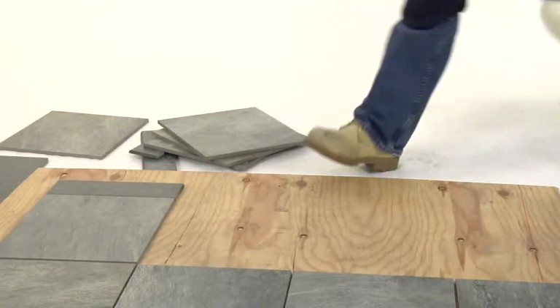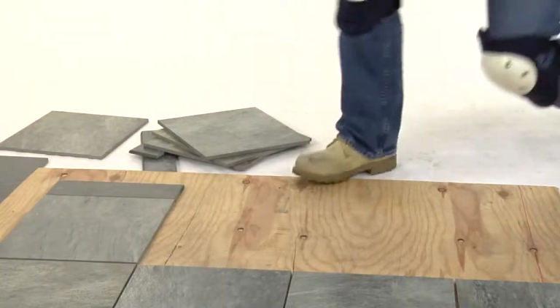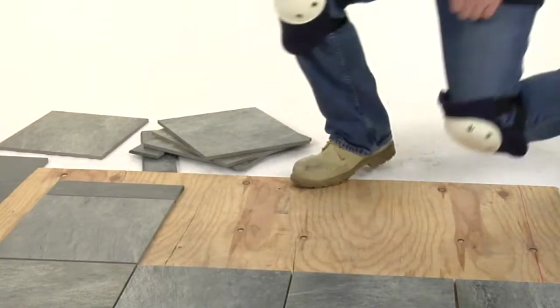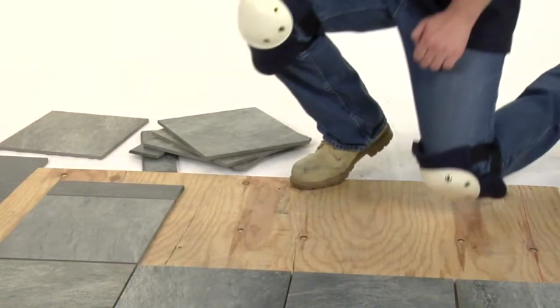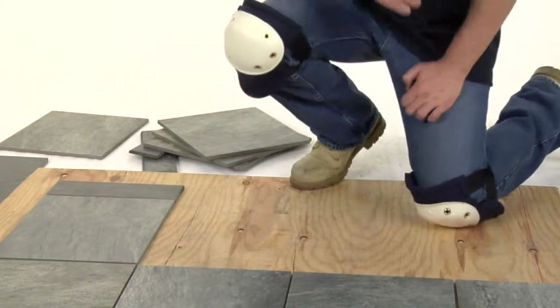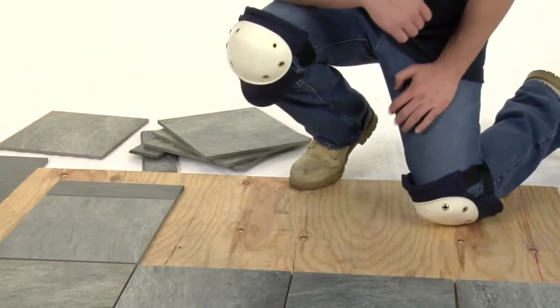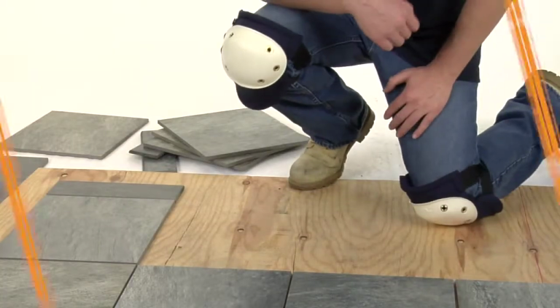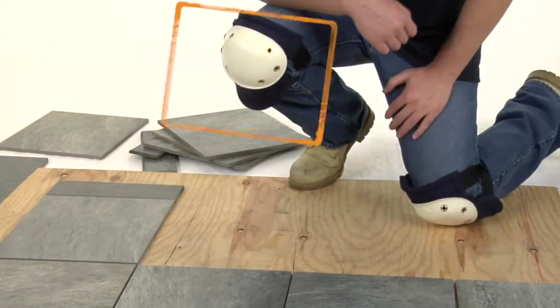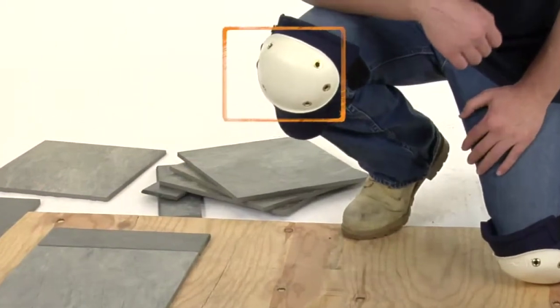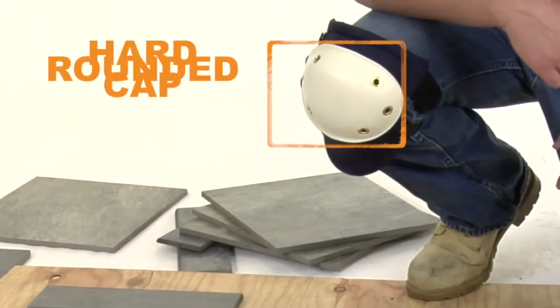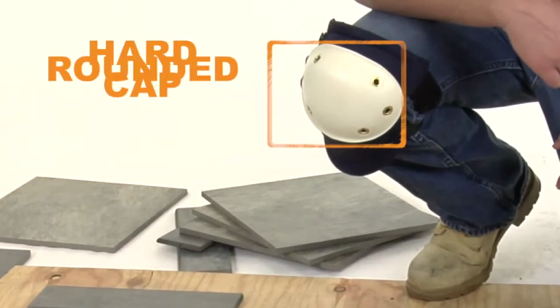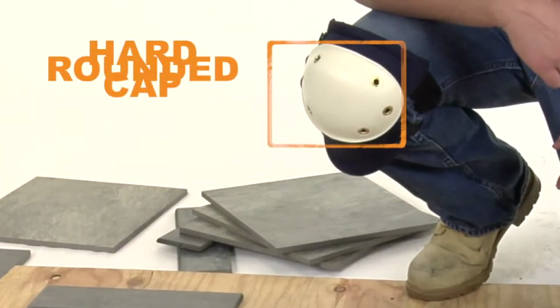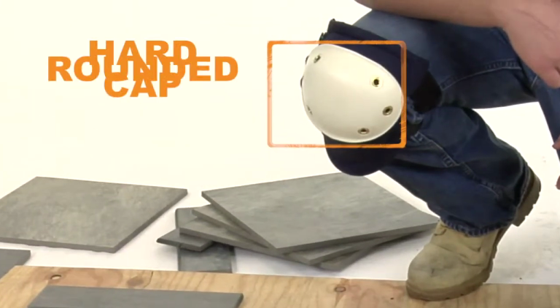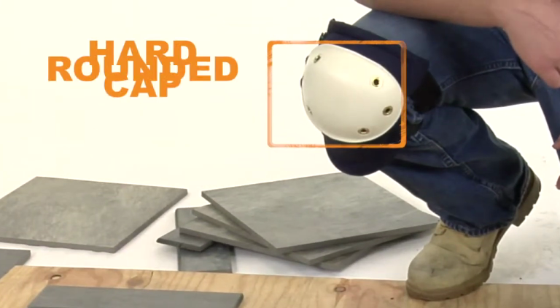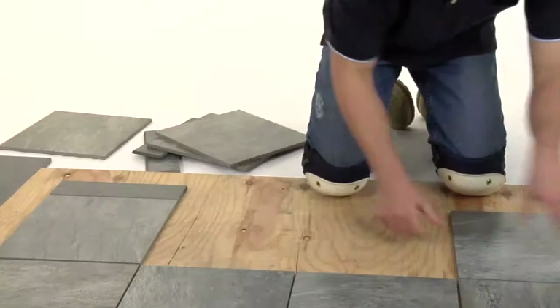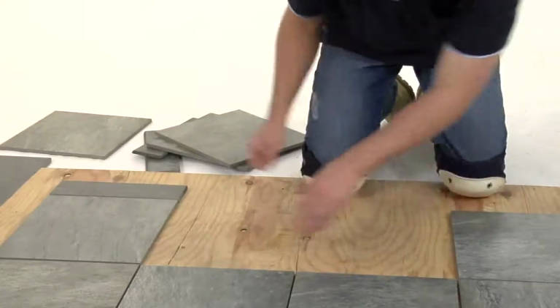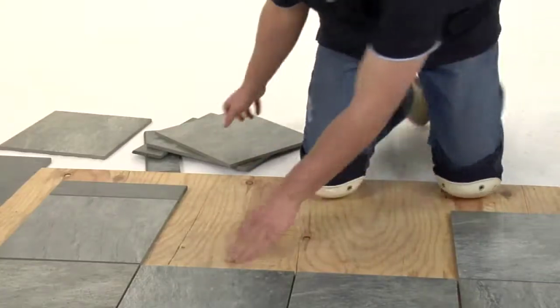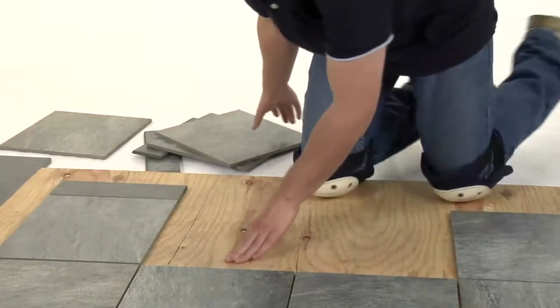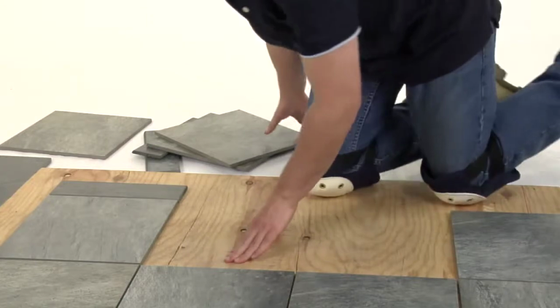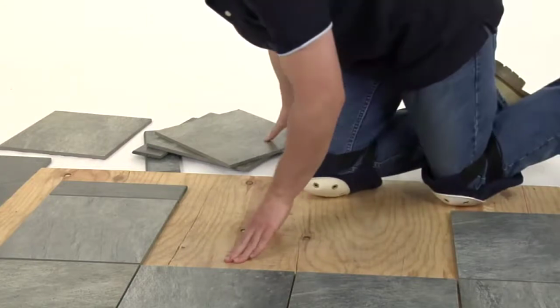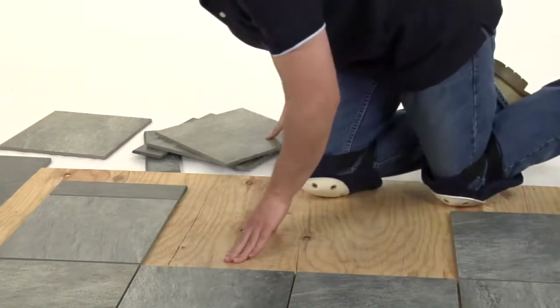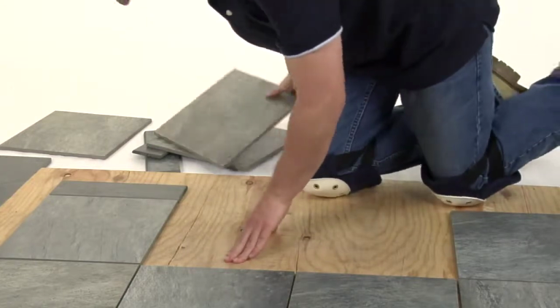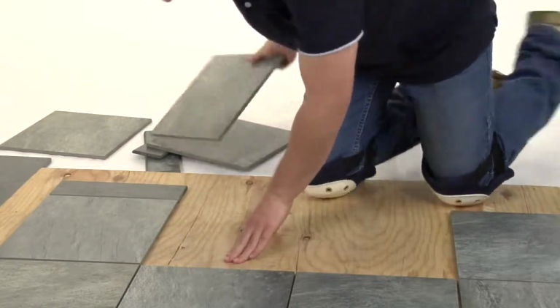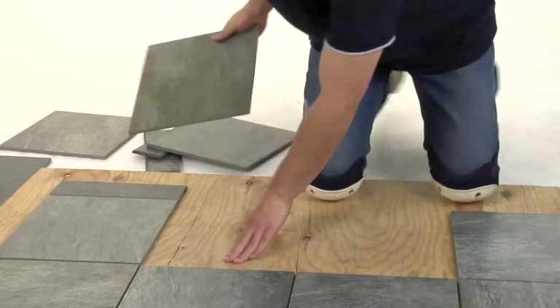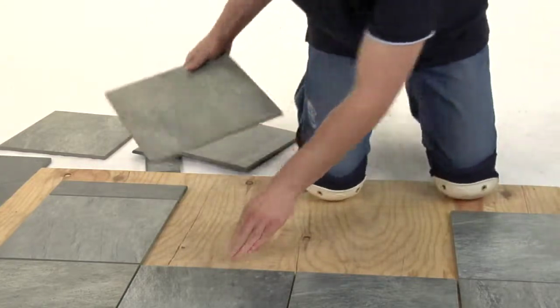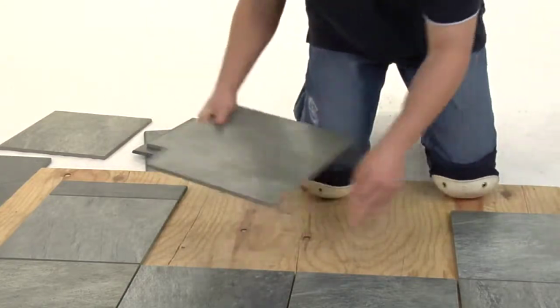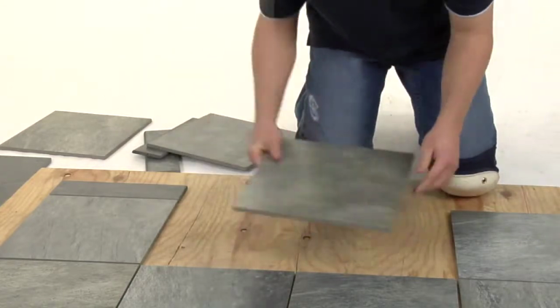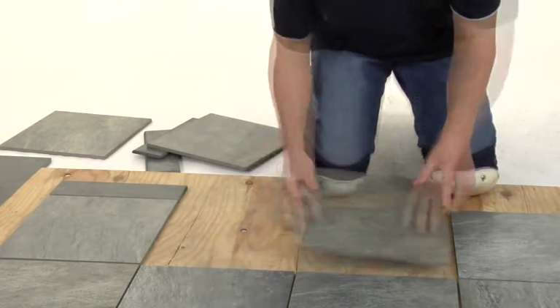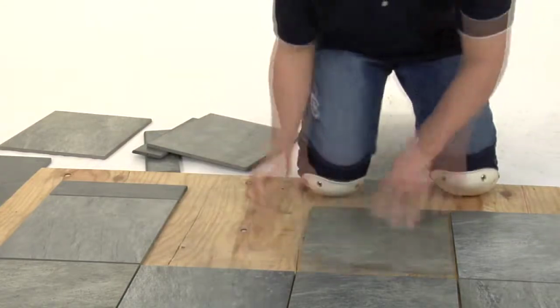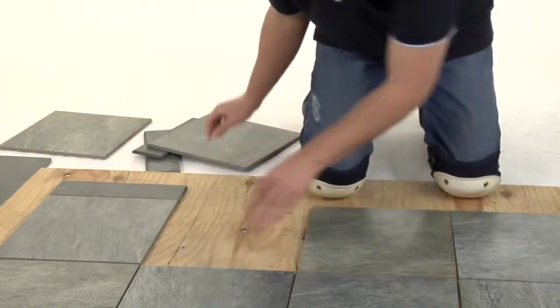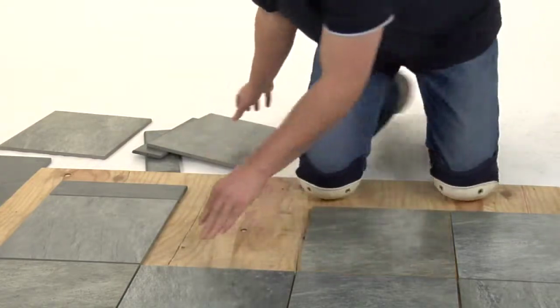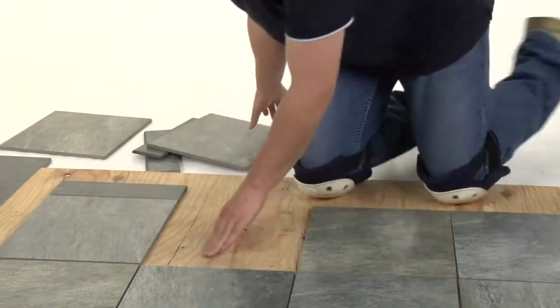The Alta Pro hard-rounded cap lets you swivel, pivot, and maneuver easily, all day long.